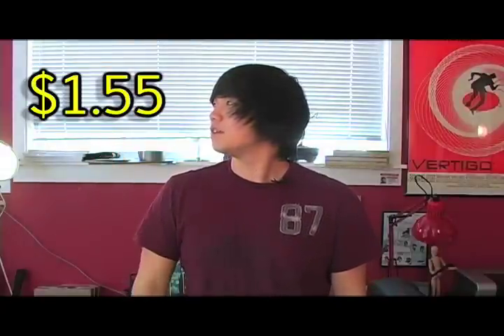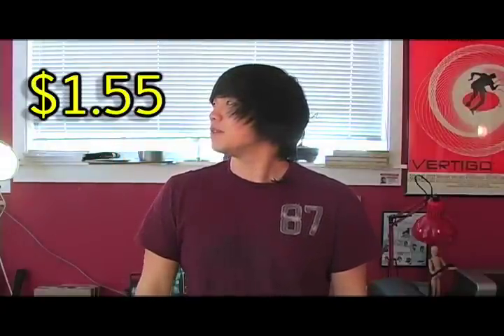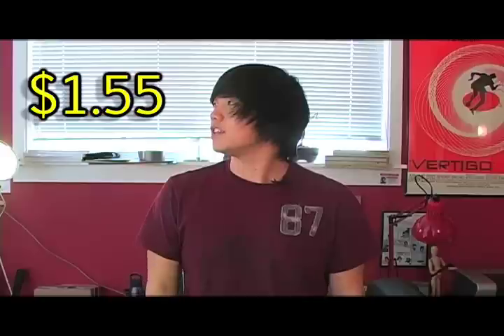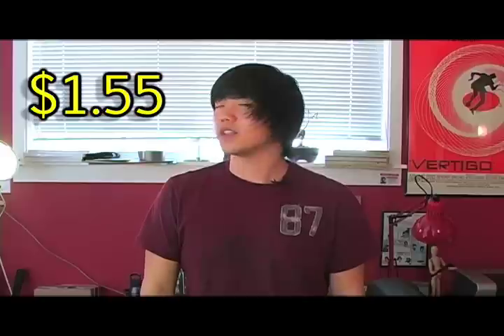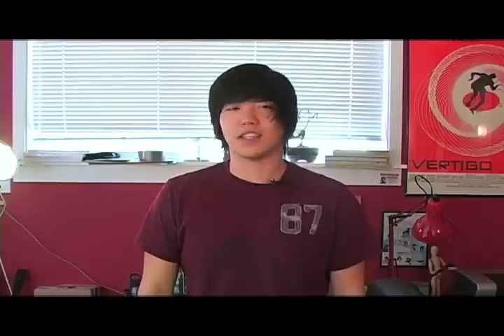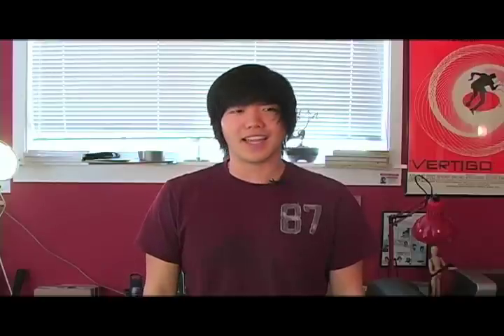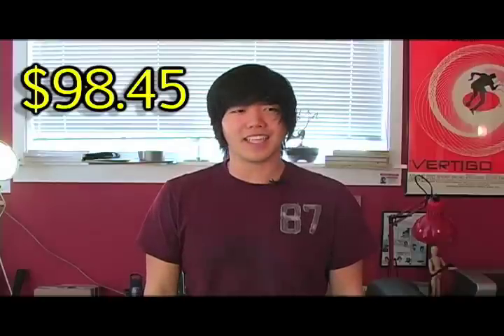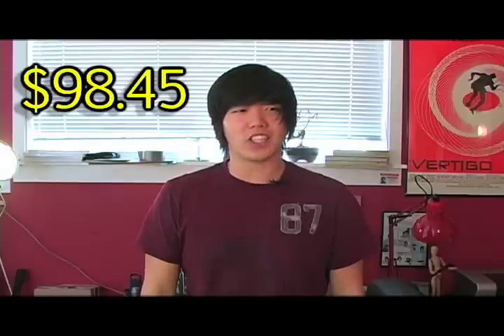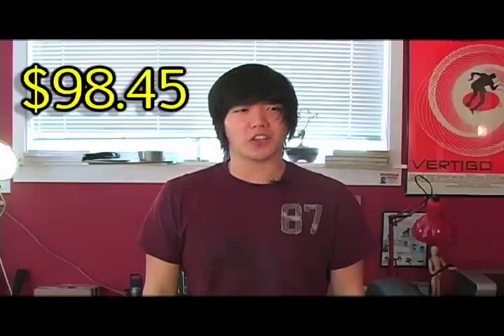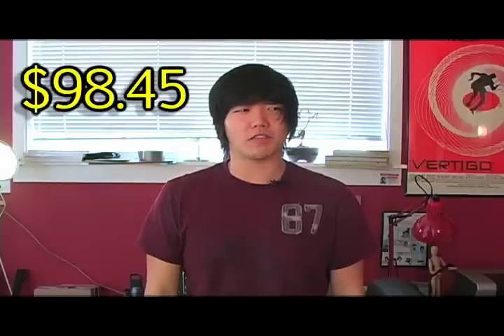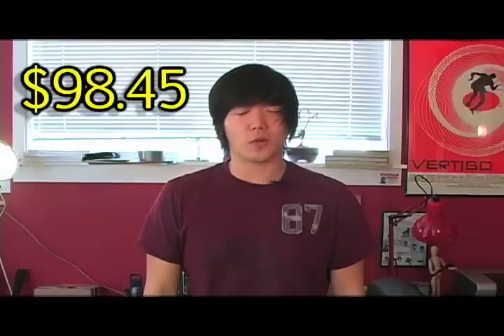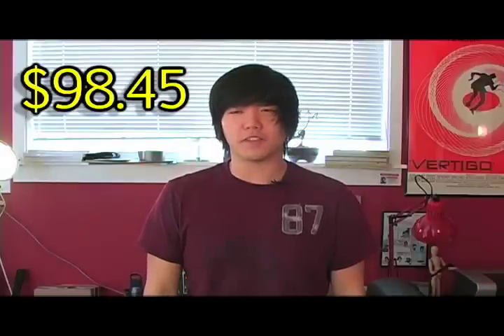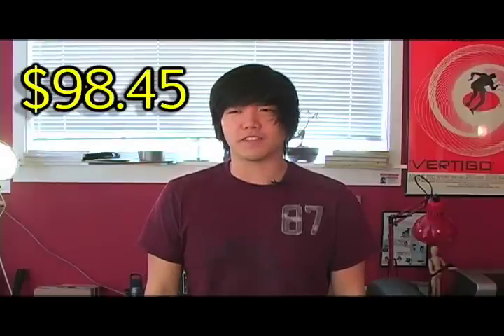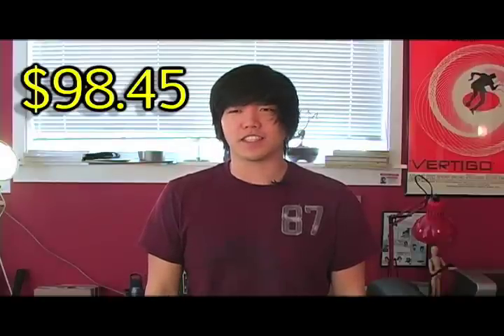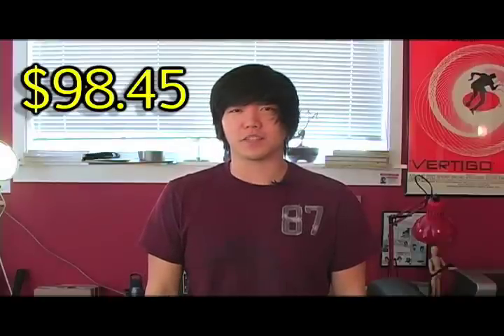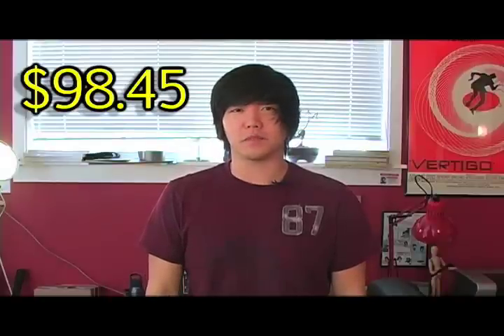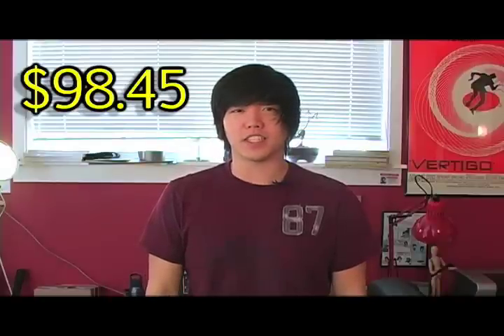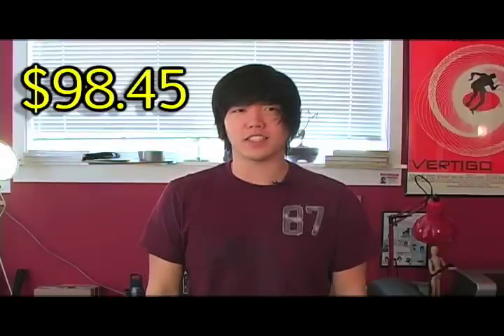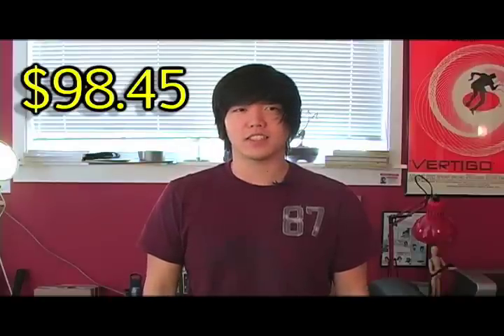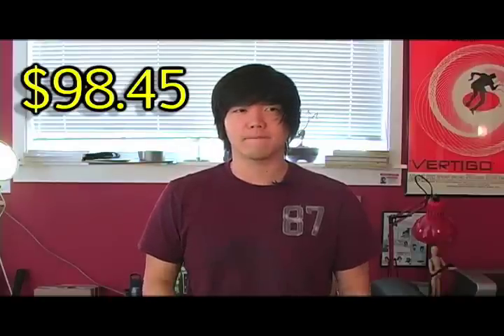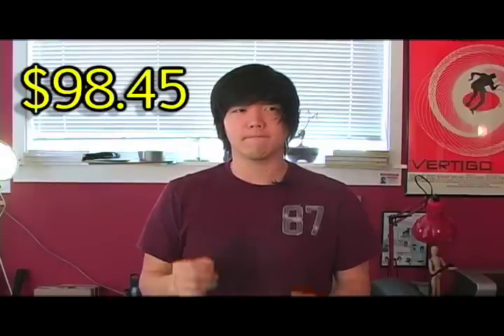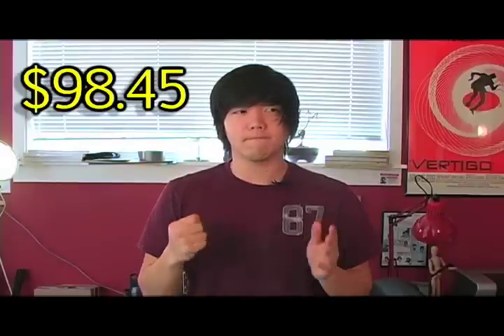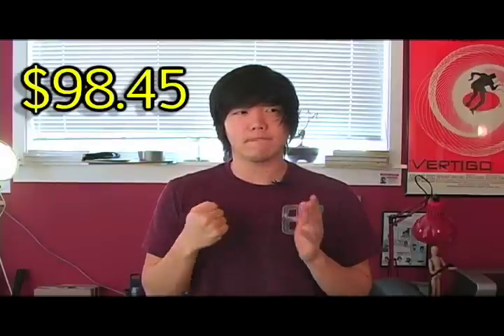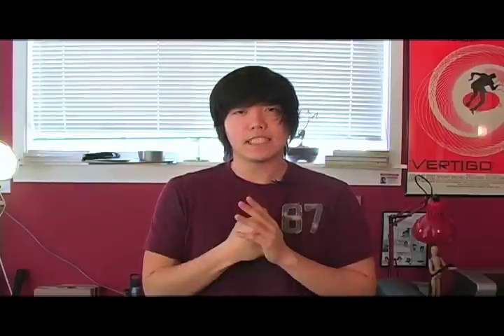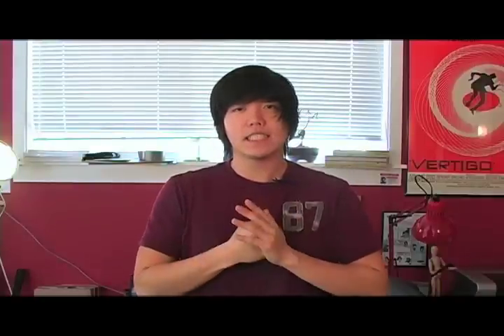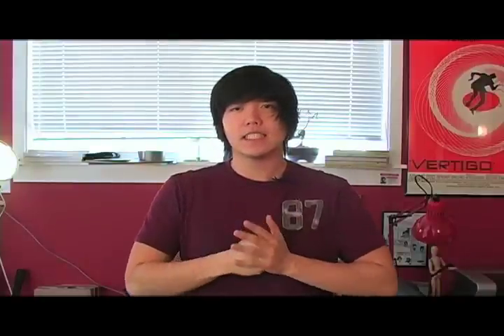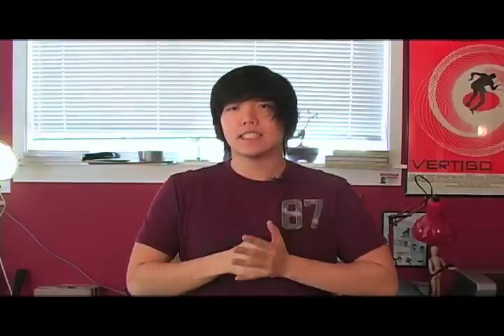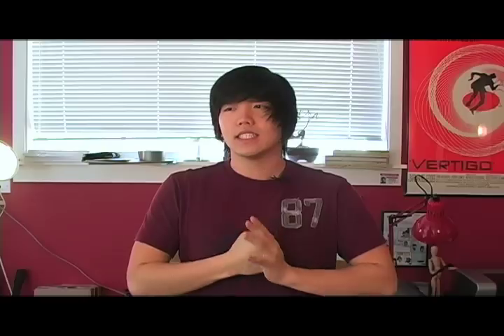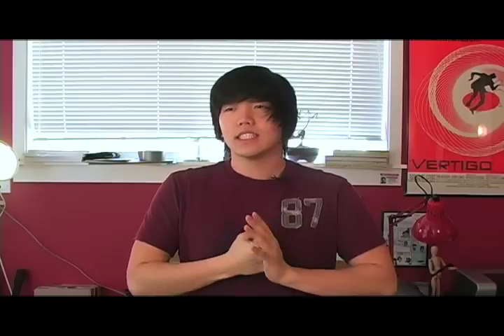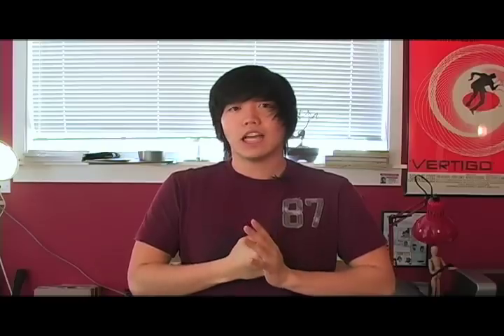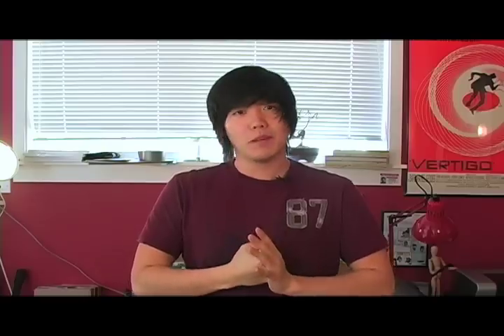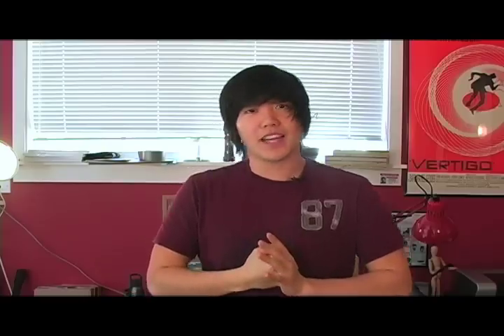Meaning we're $98.45 under budget. I'll be right back!